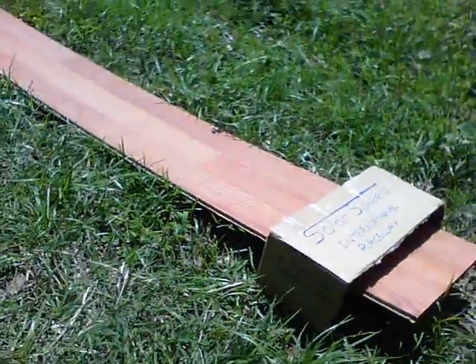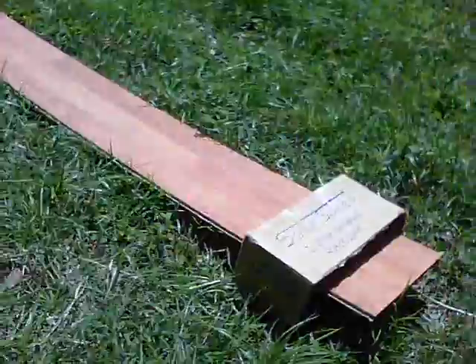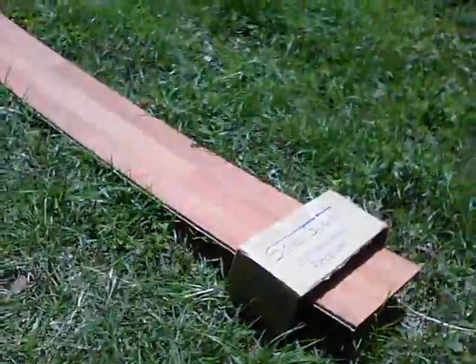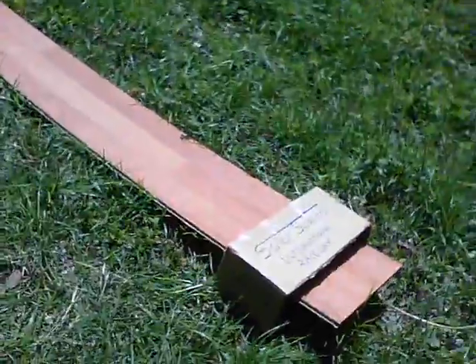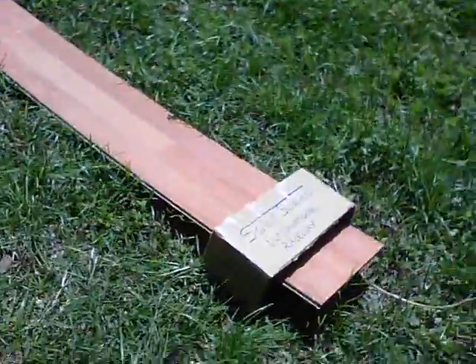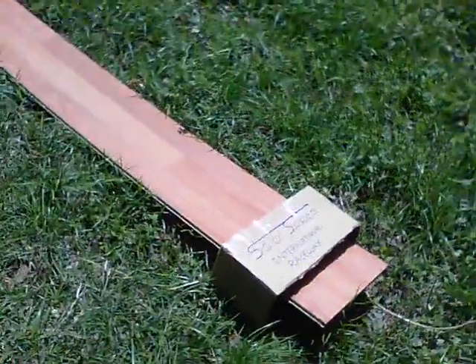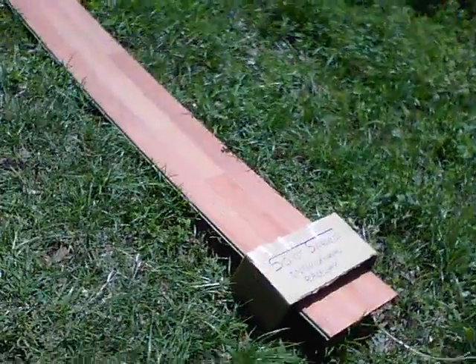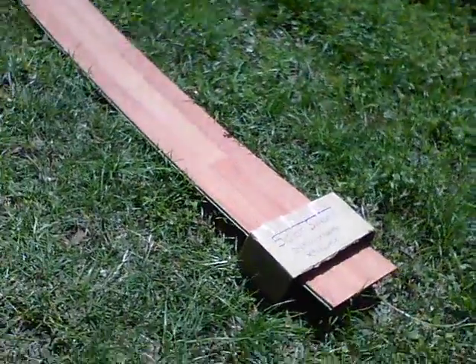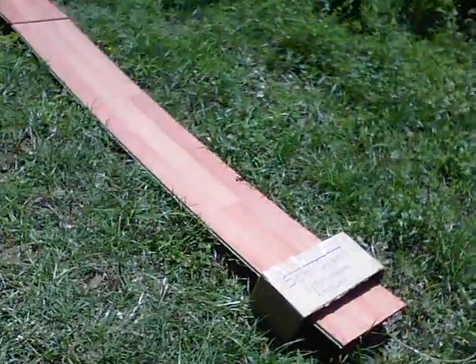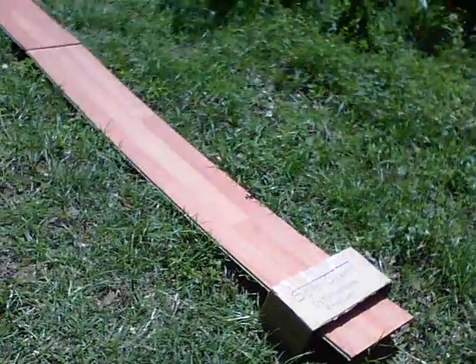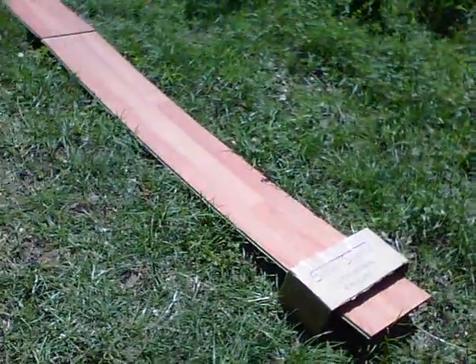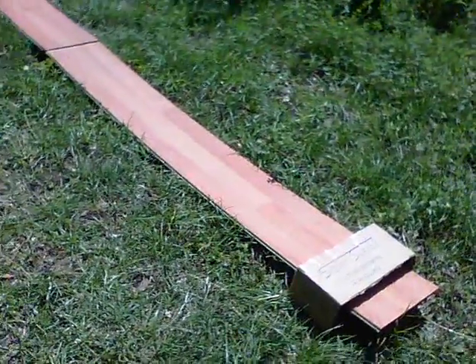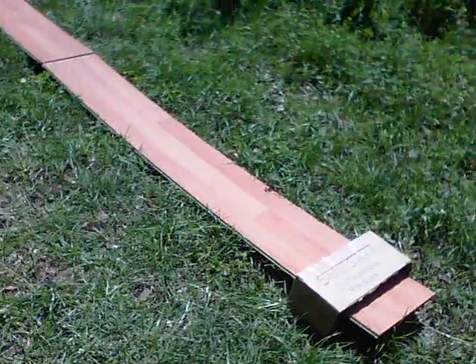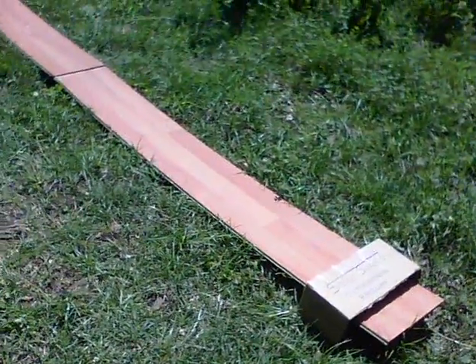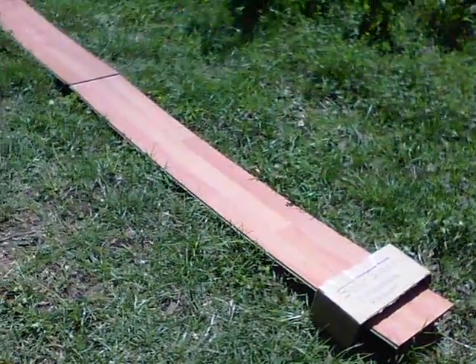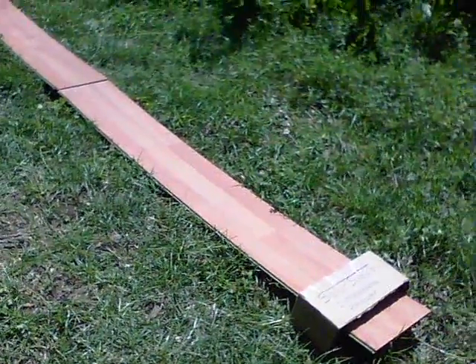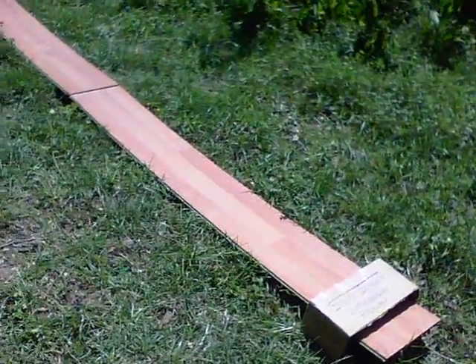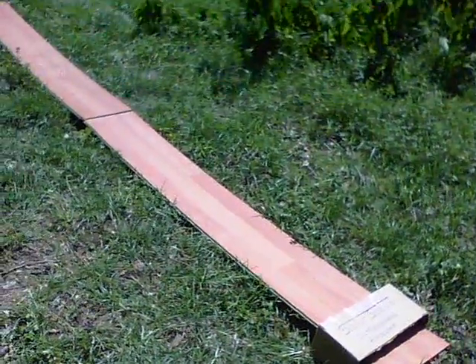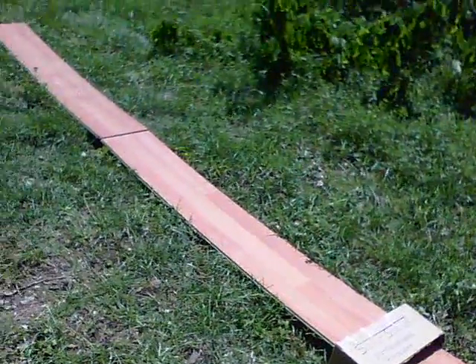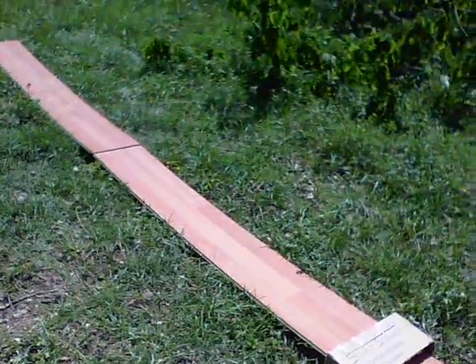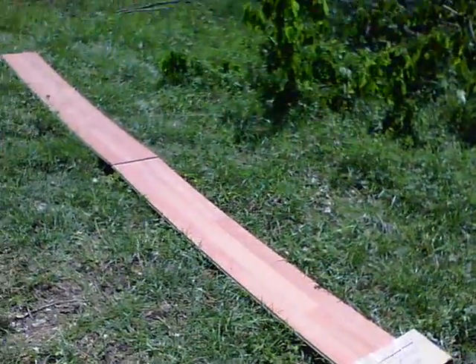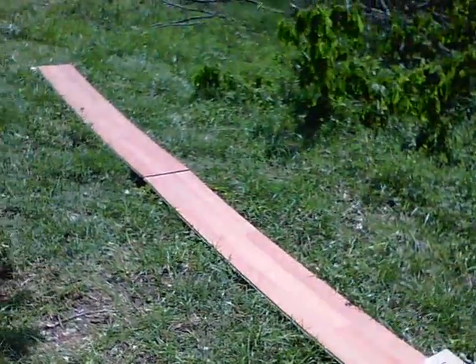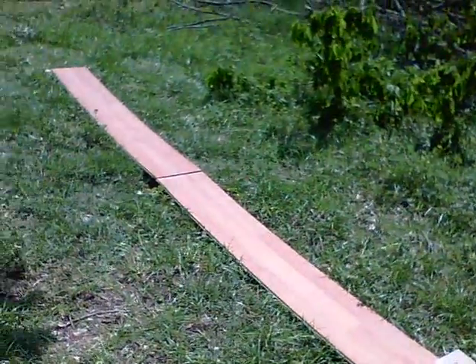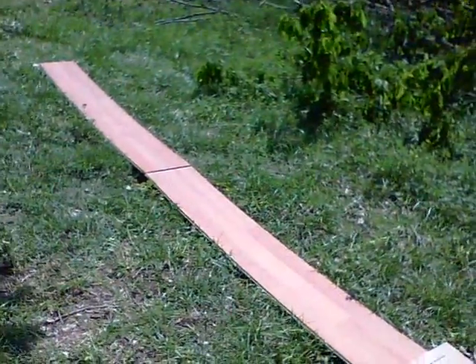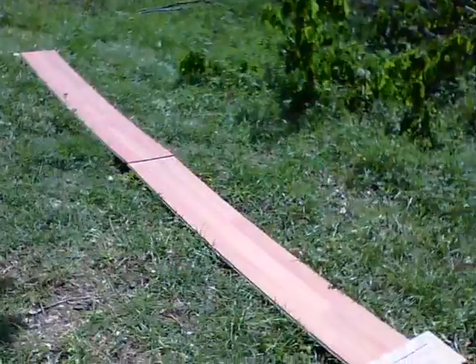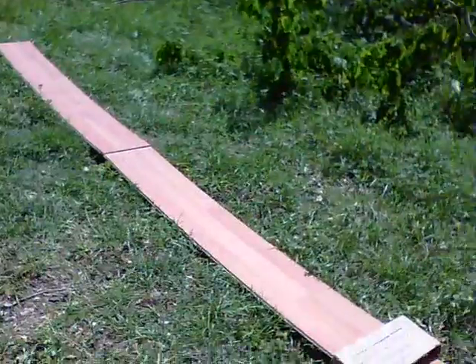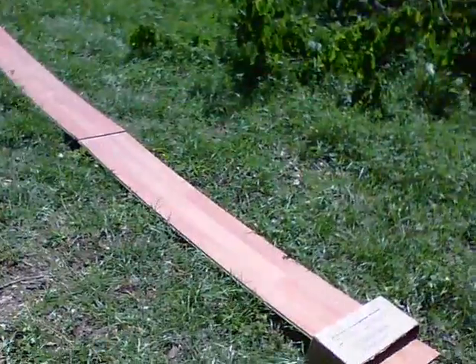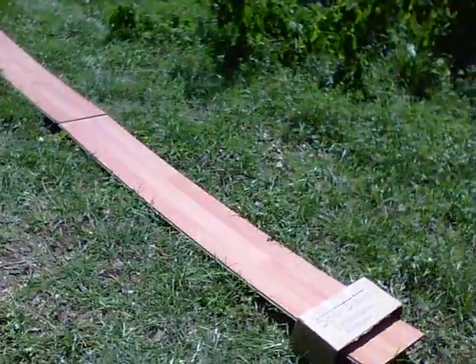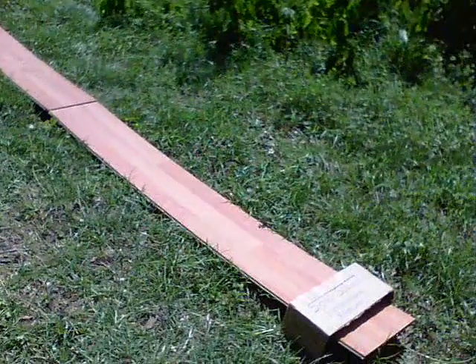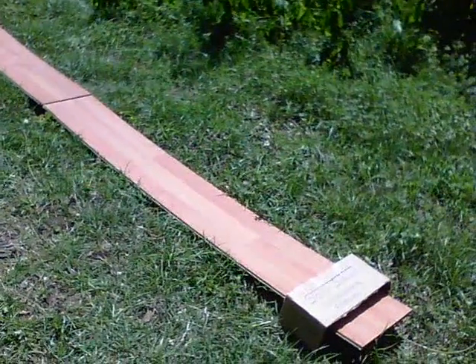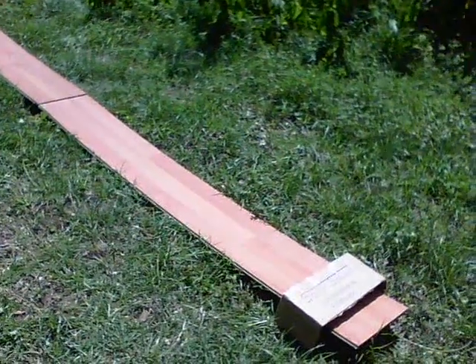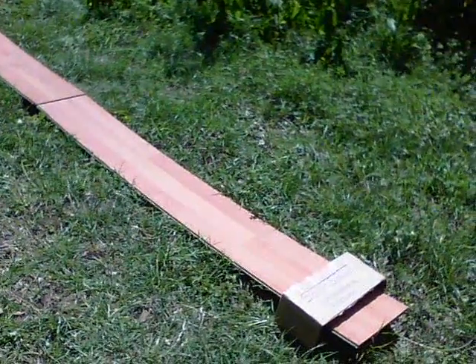Here we are with the track itself, which is old floorboards, and it's trying to represent a quarter mile. You might notice that the track itself is about 20 degrees out, and that's because the sun hits it.